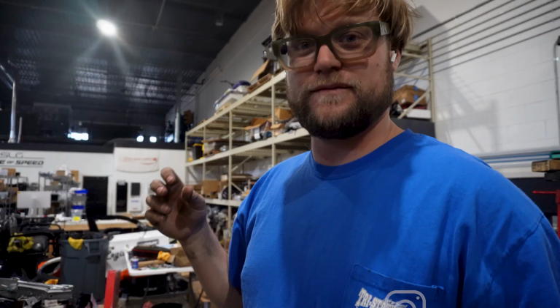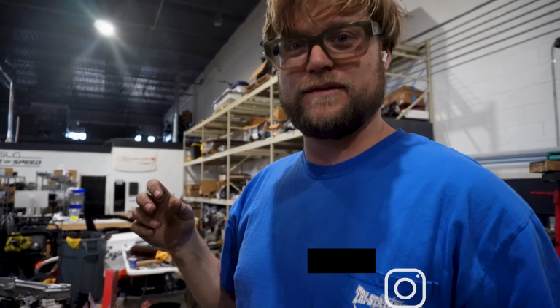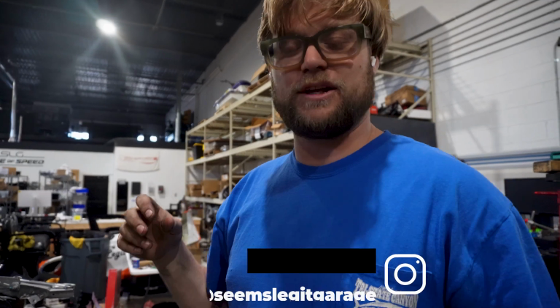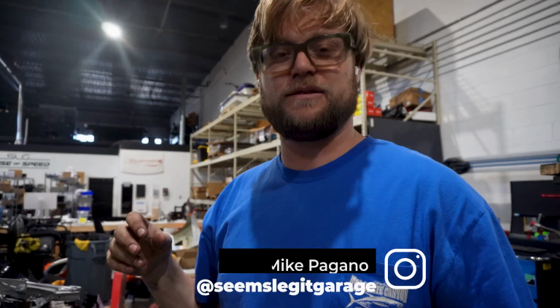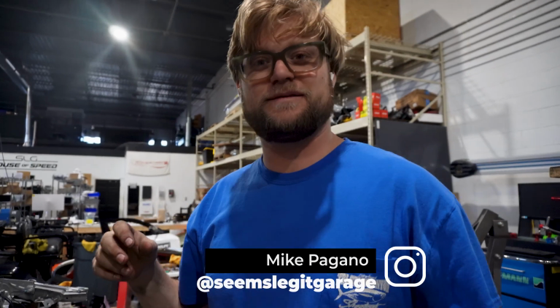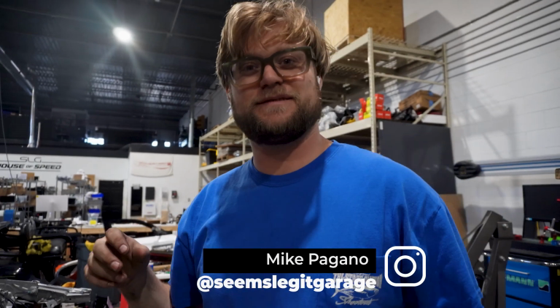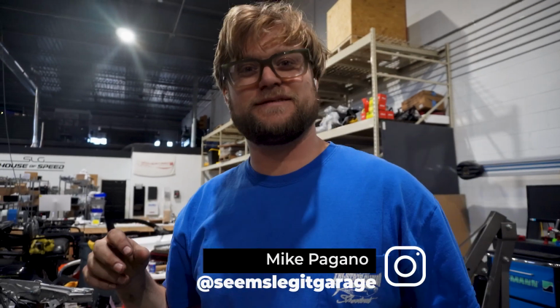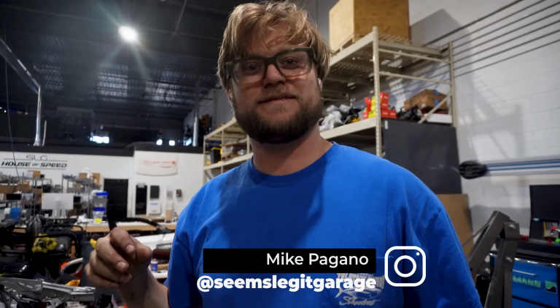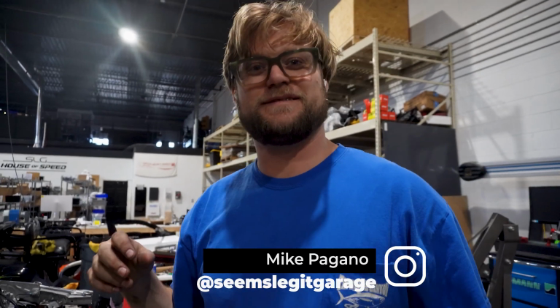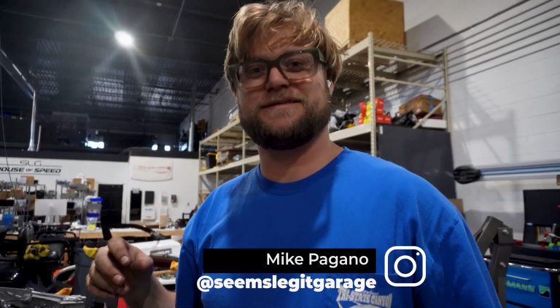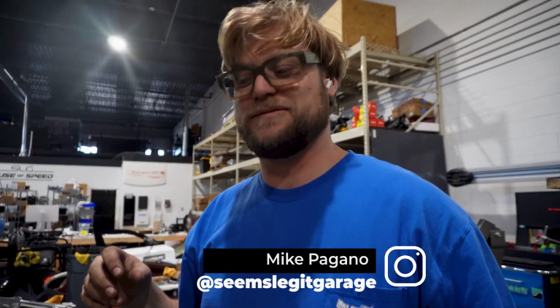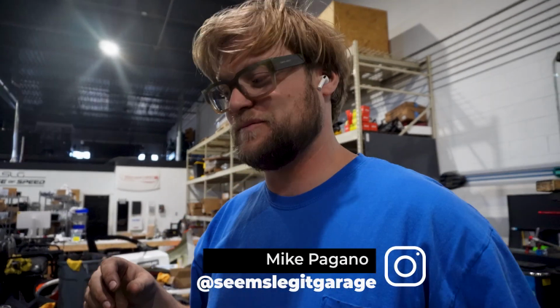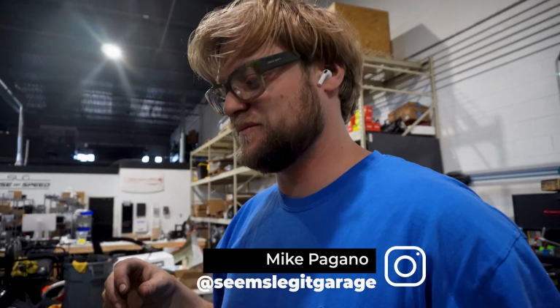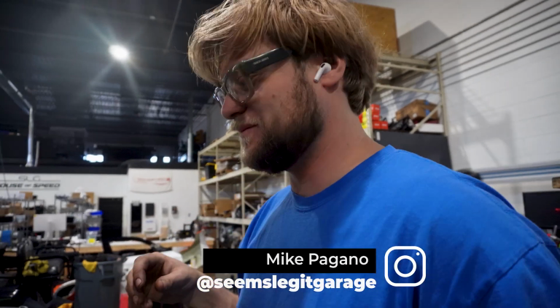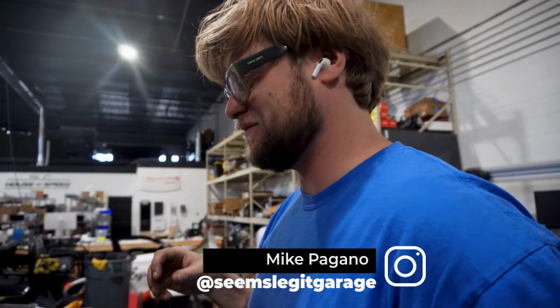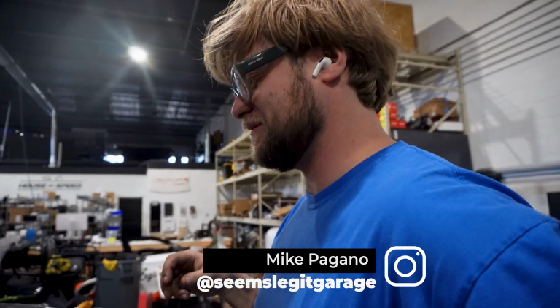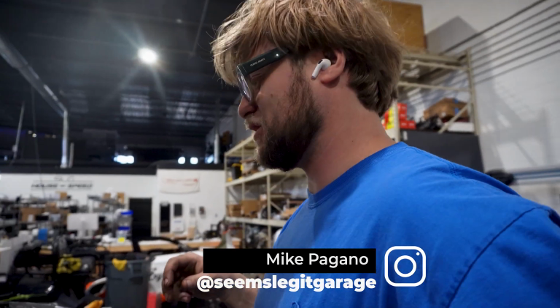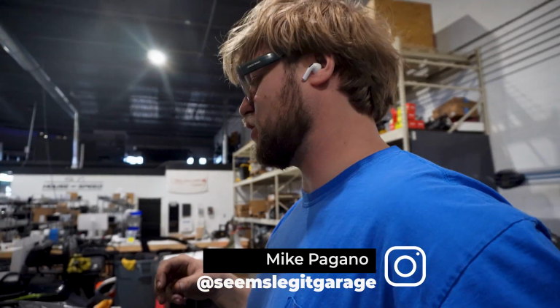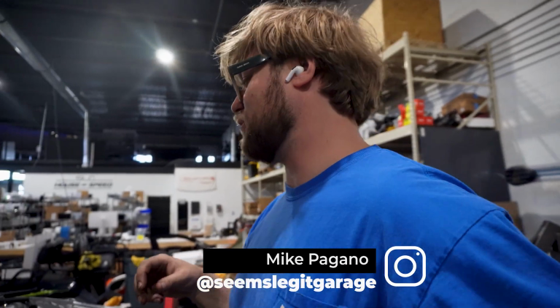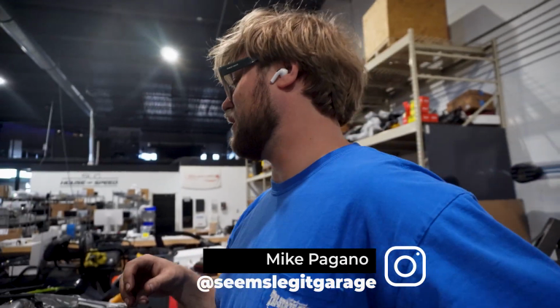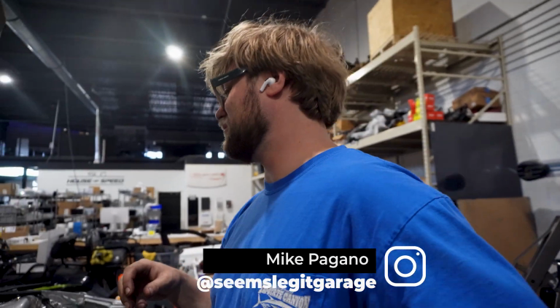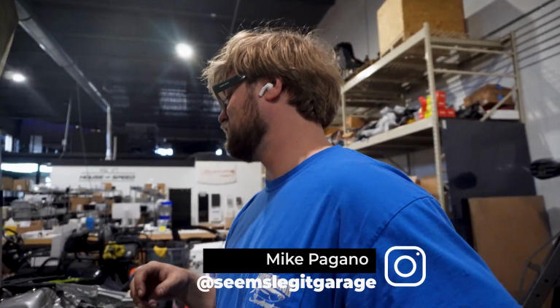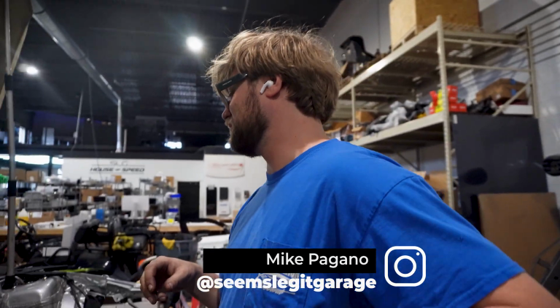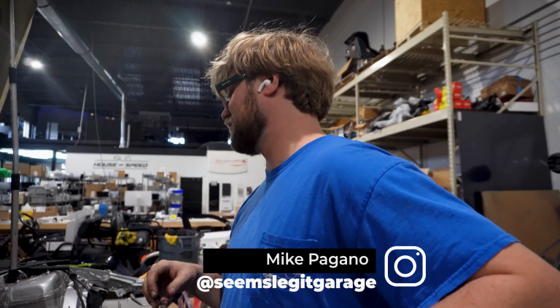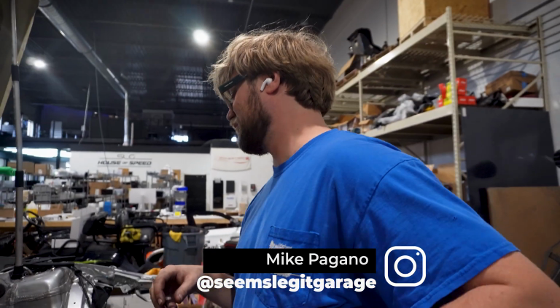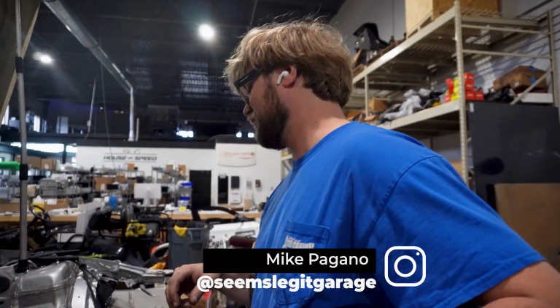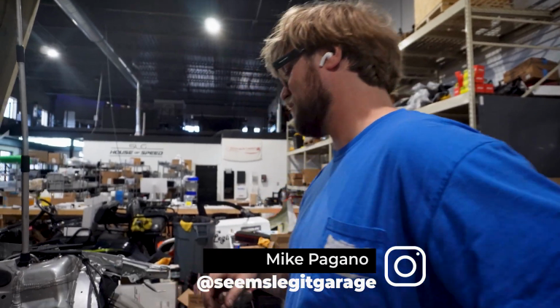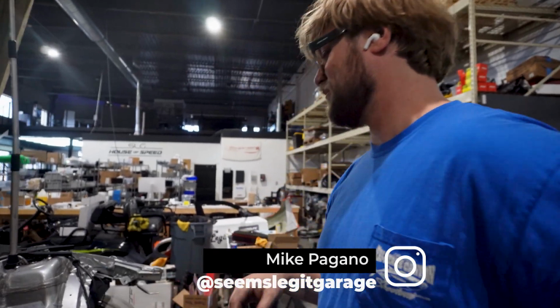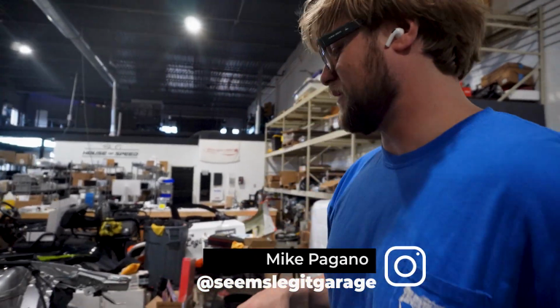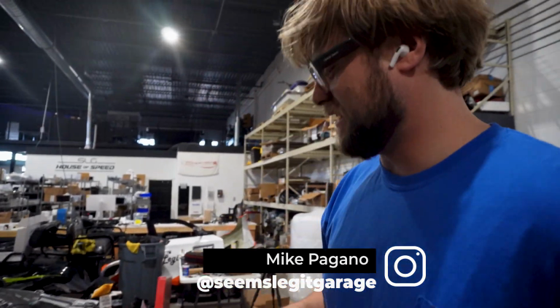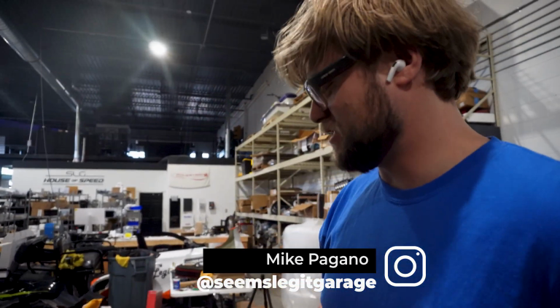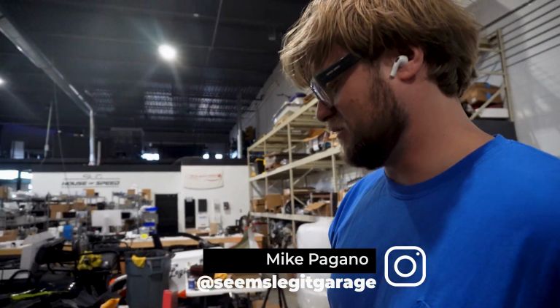Hello. How is this going? It's going well. Actually? I think so.